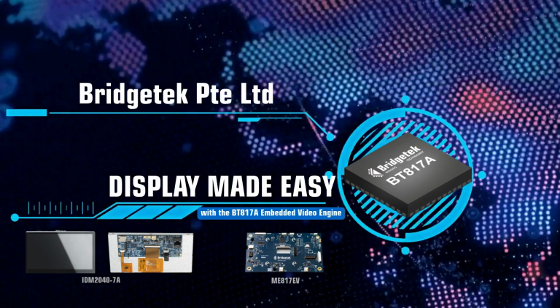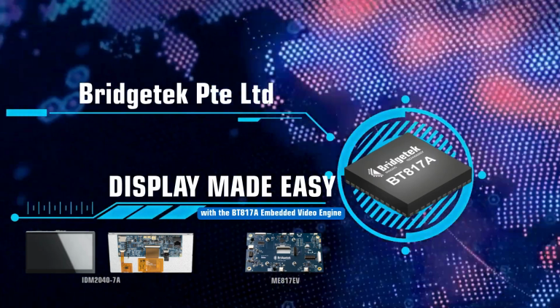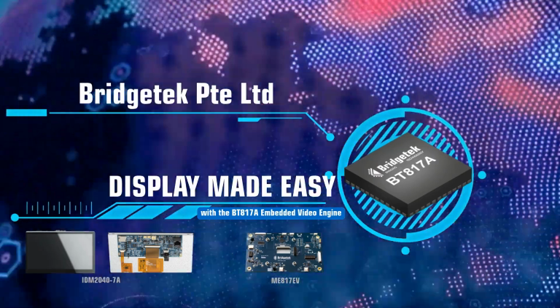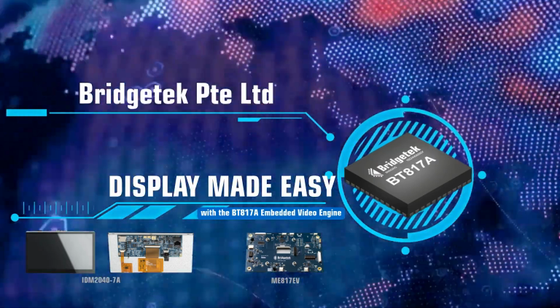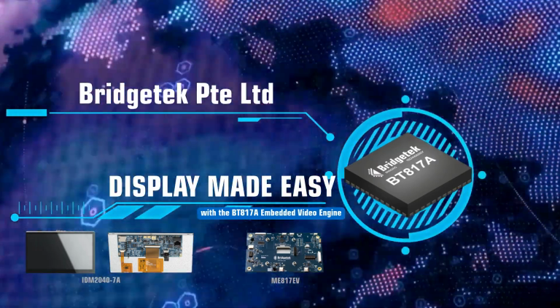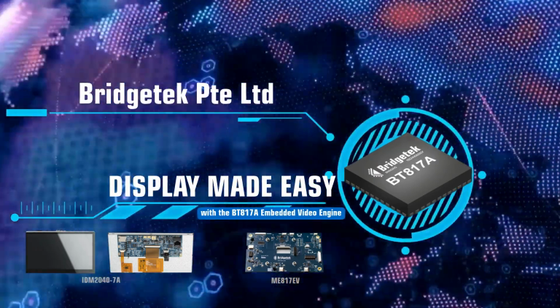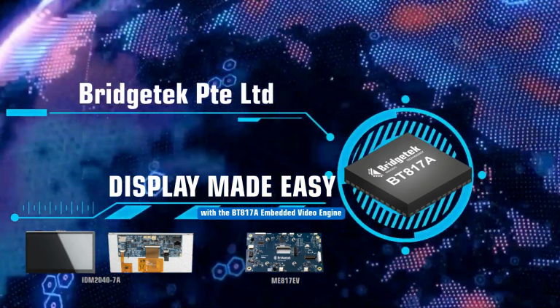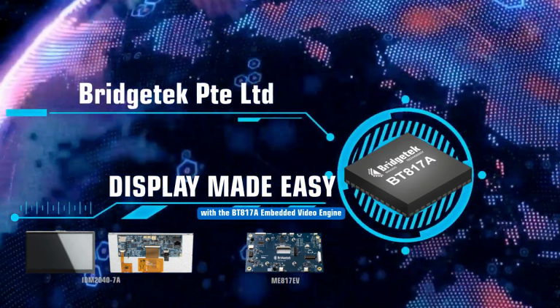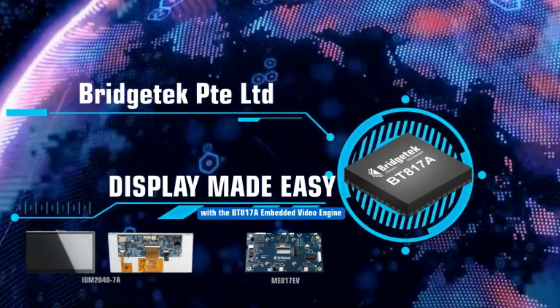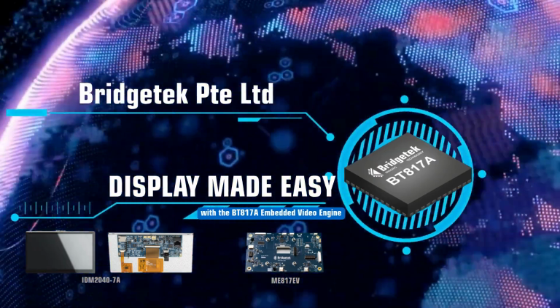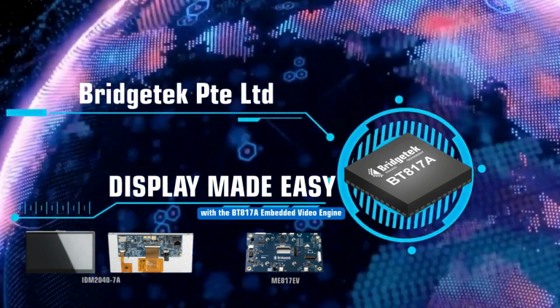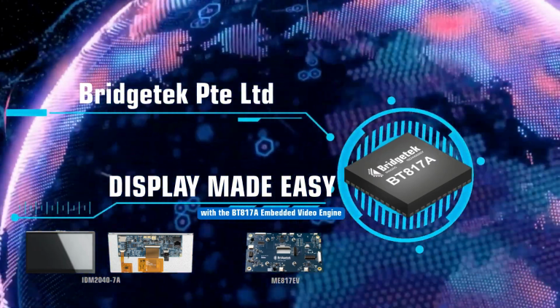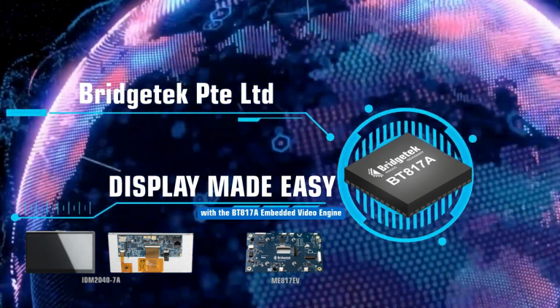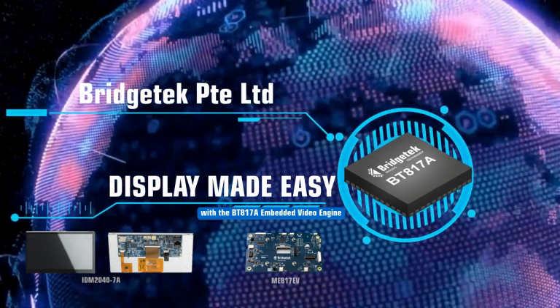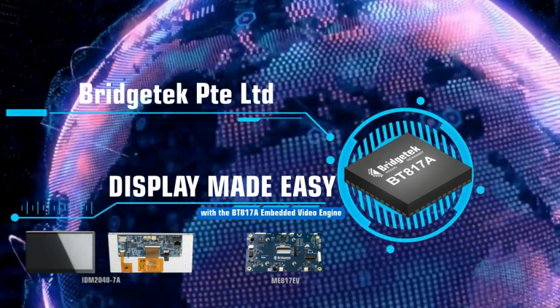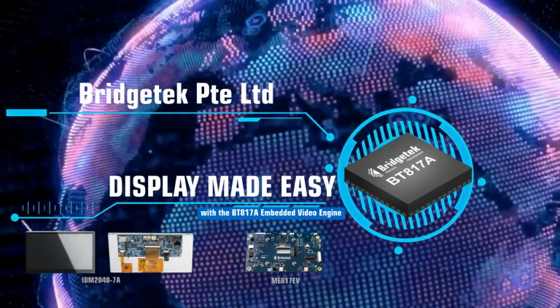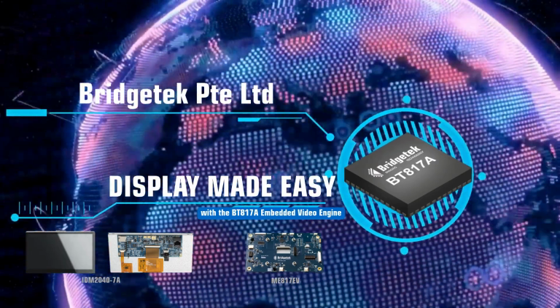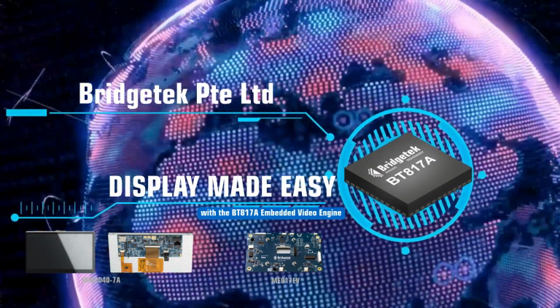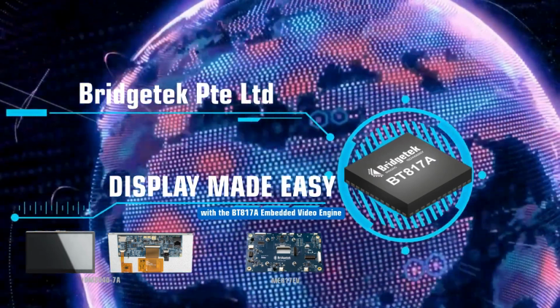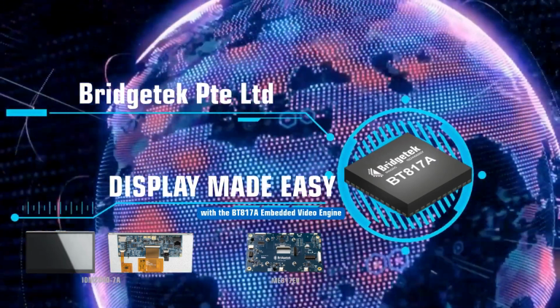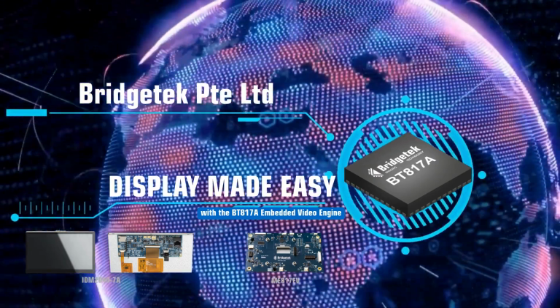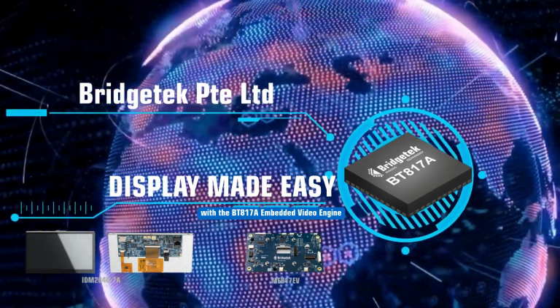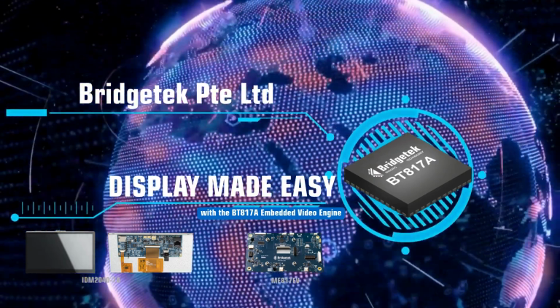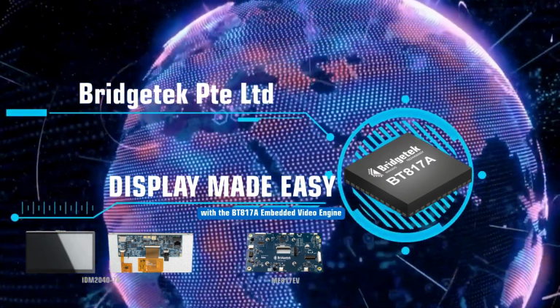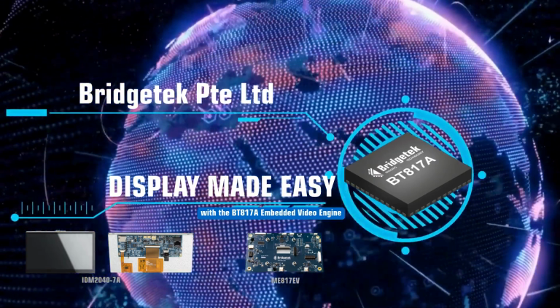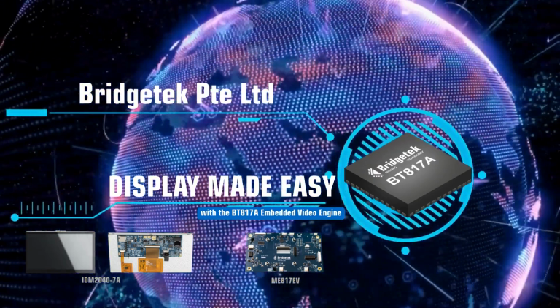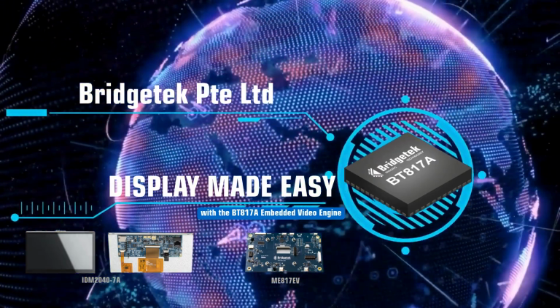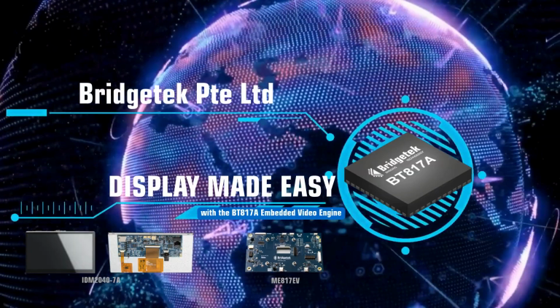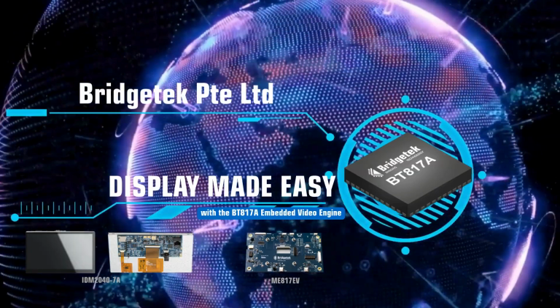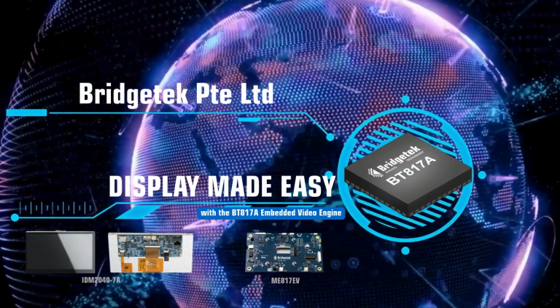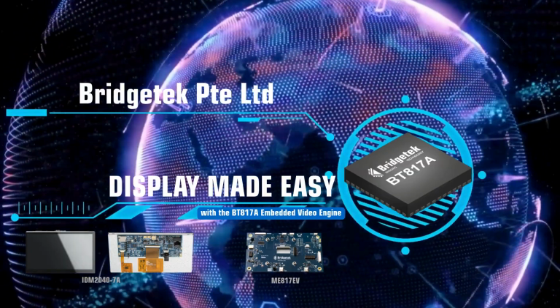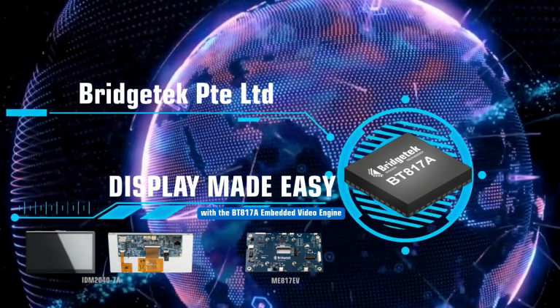At Bridgetec, we develop innovative bridging and HMI solutions, such as our BT-817A.